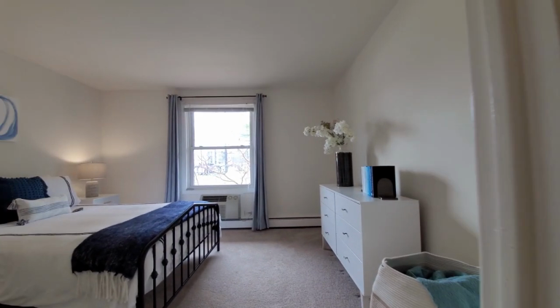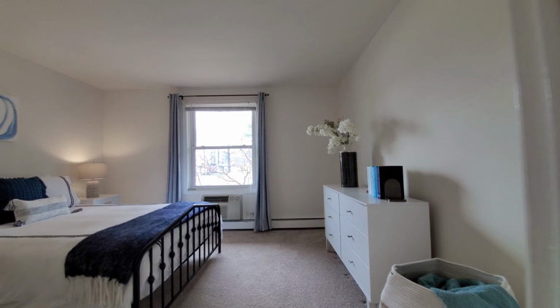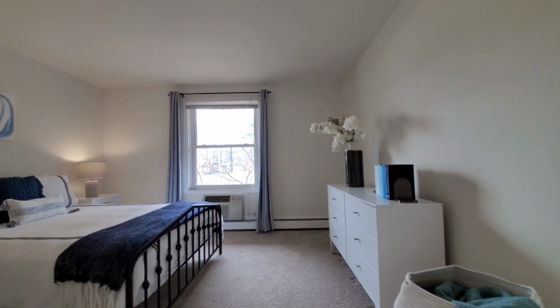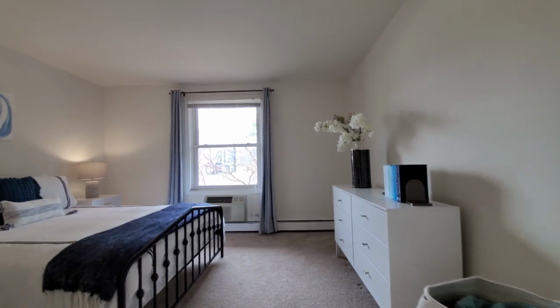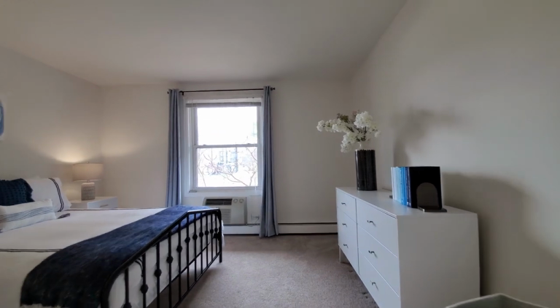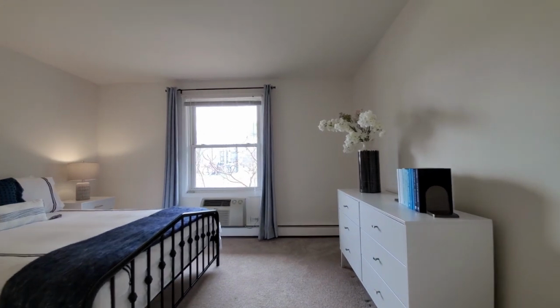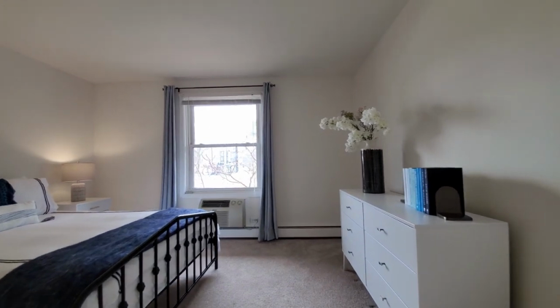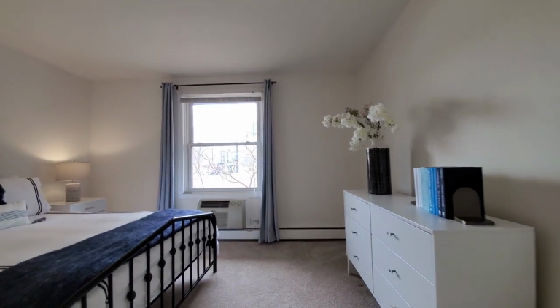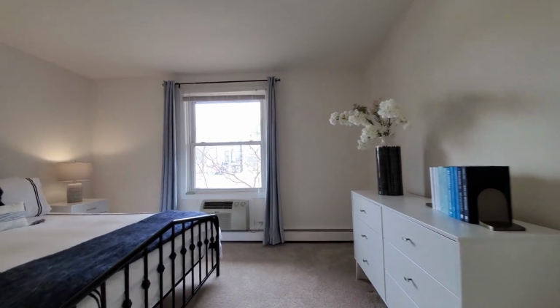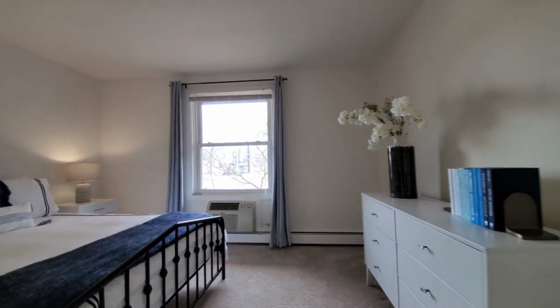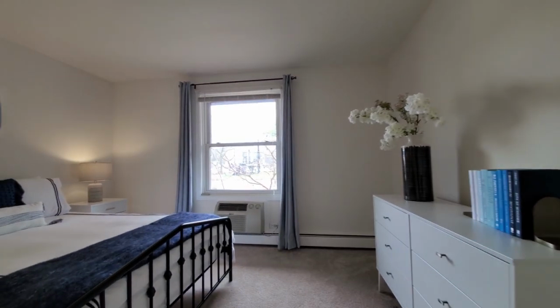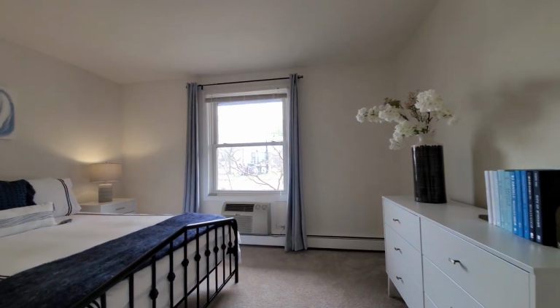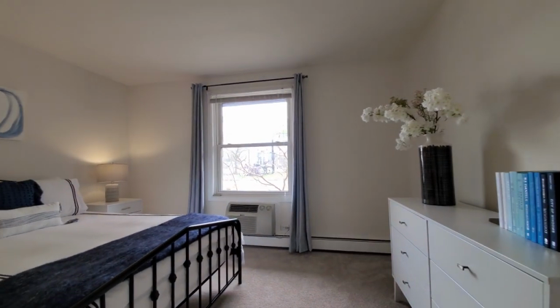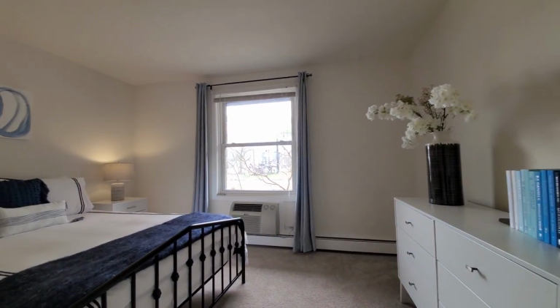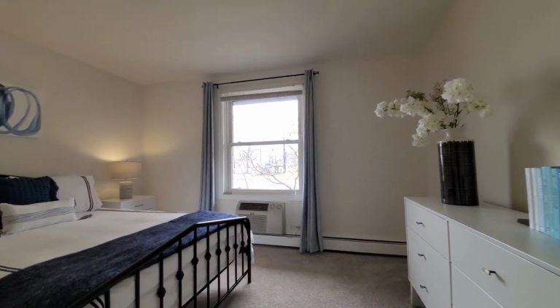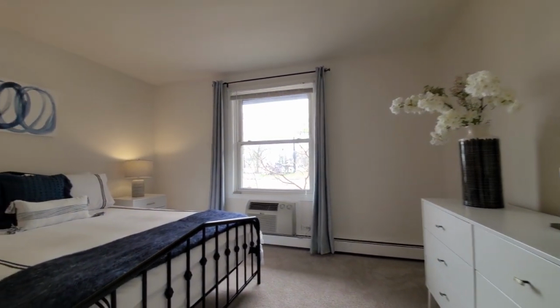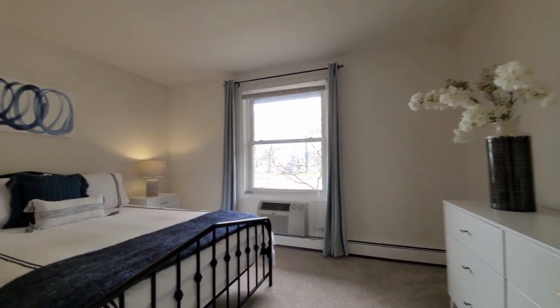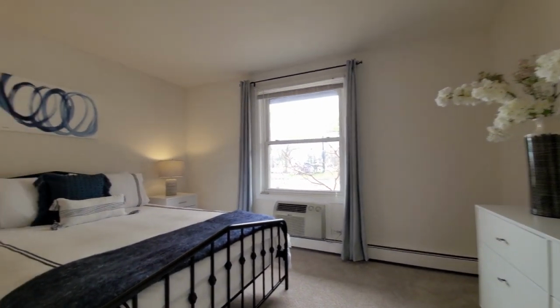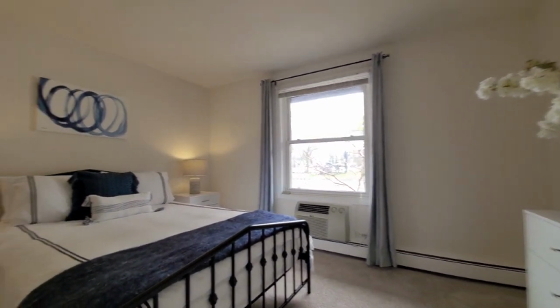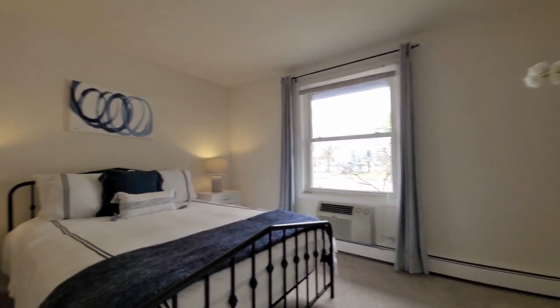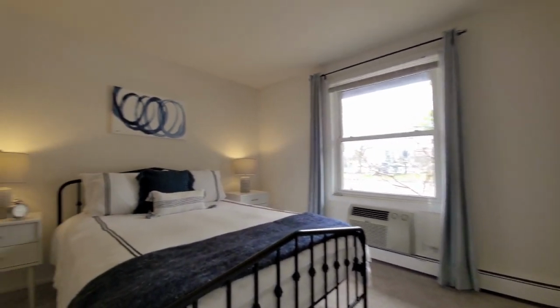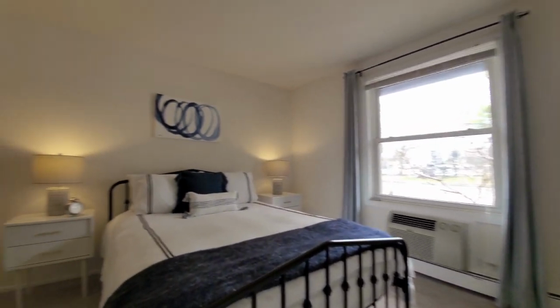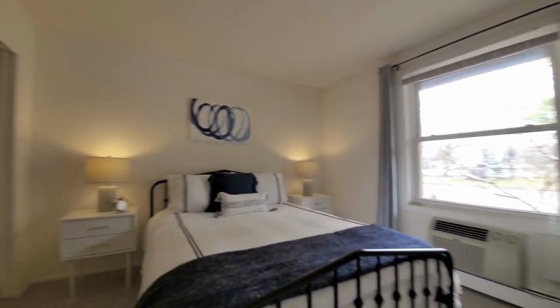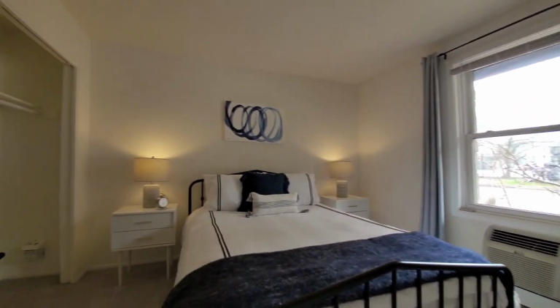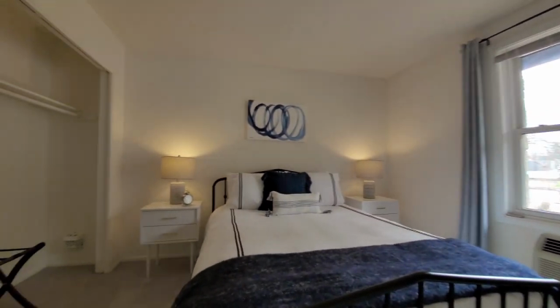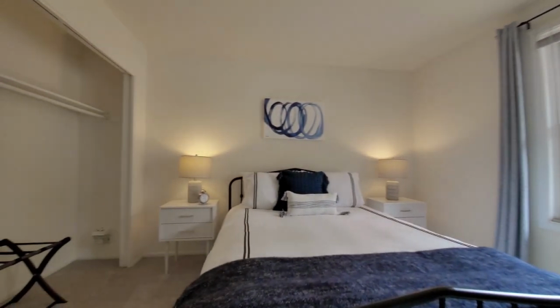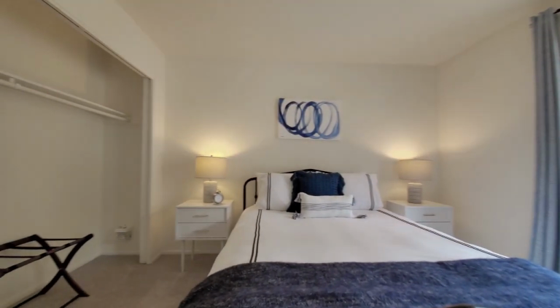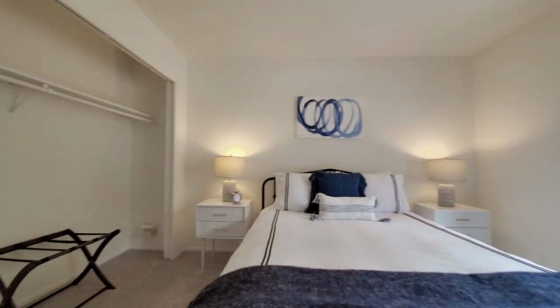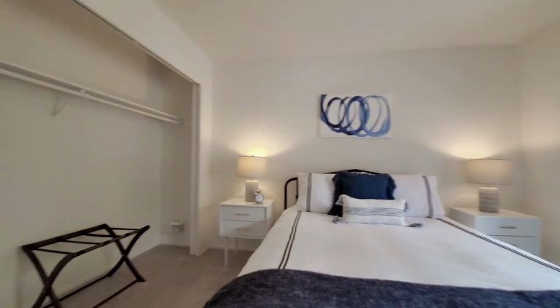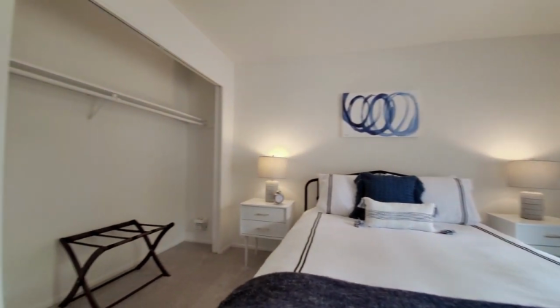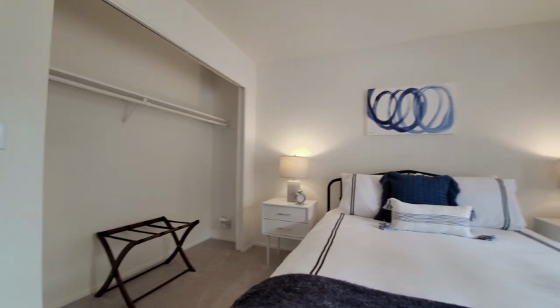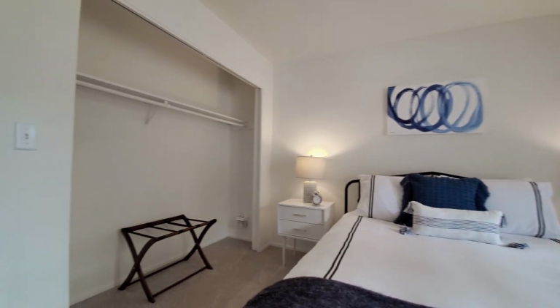The bedroom is carpeted. There's a separate air conditioning unit here, and you have a wide closet.